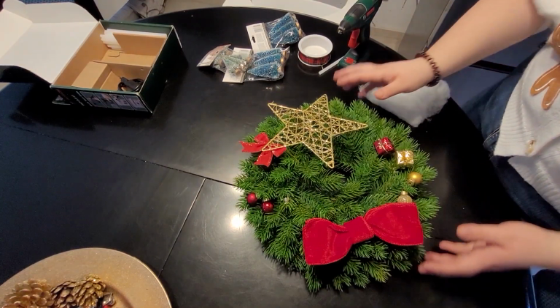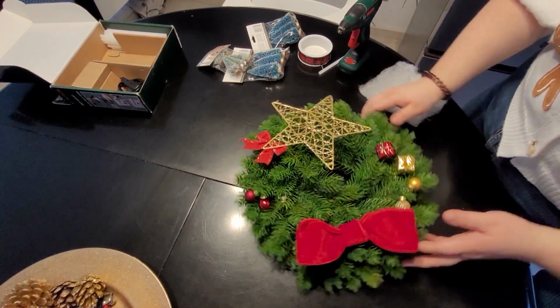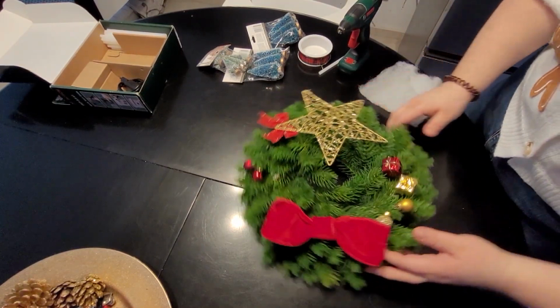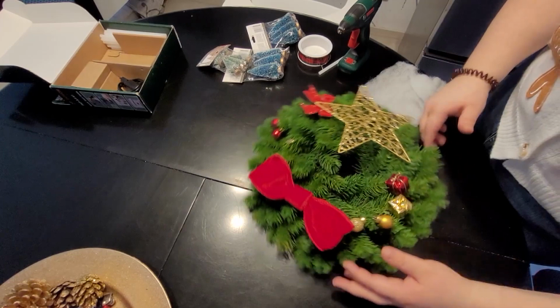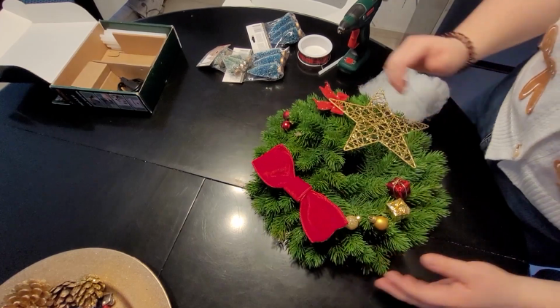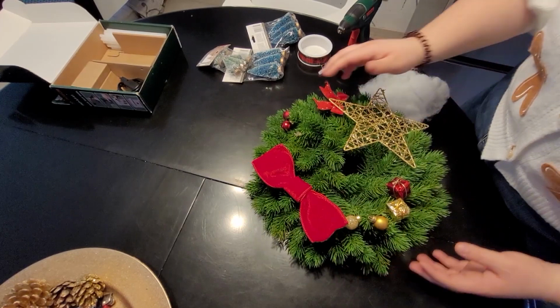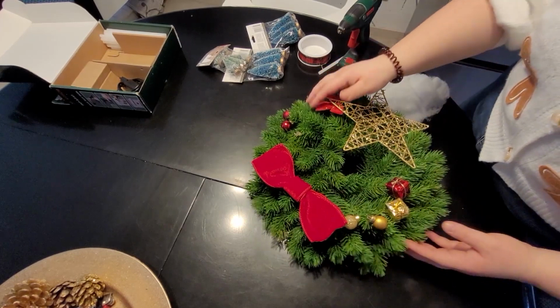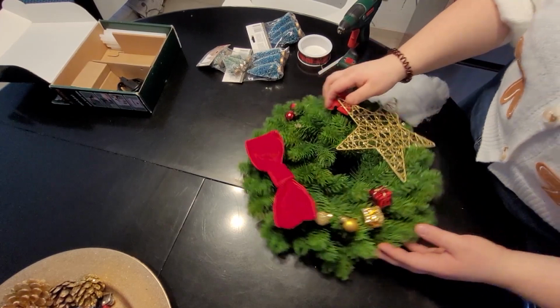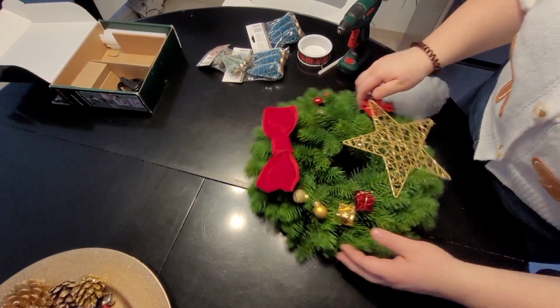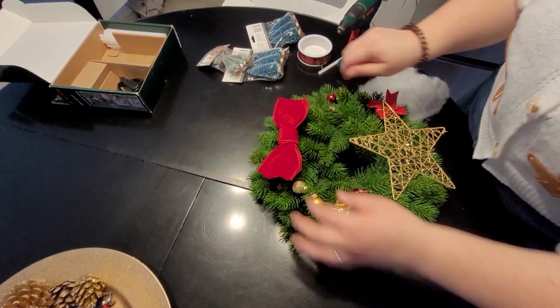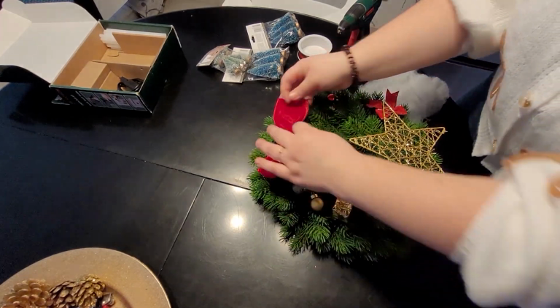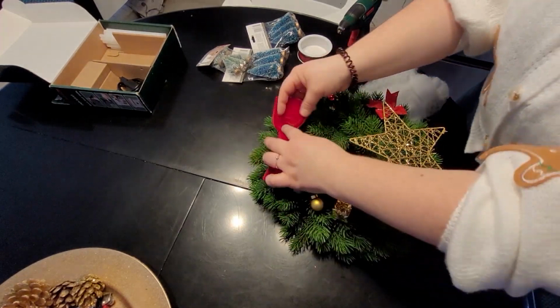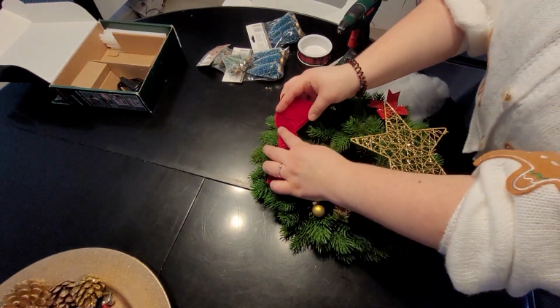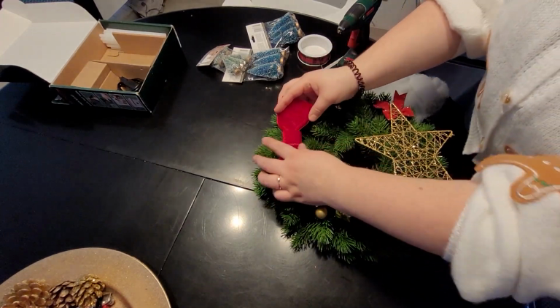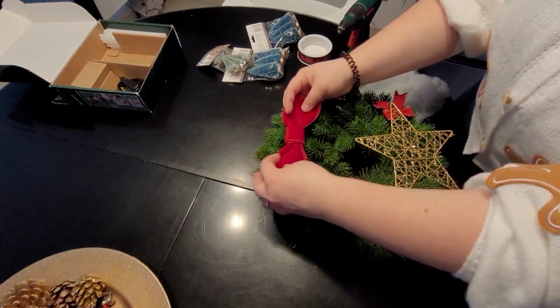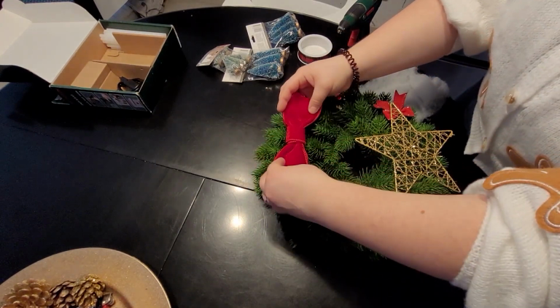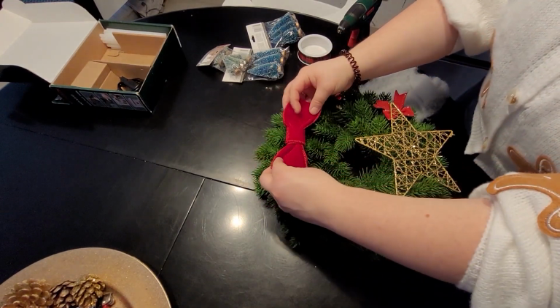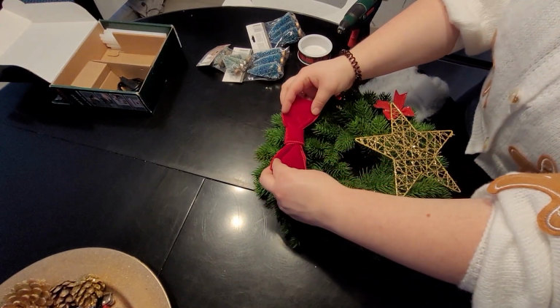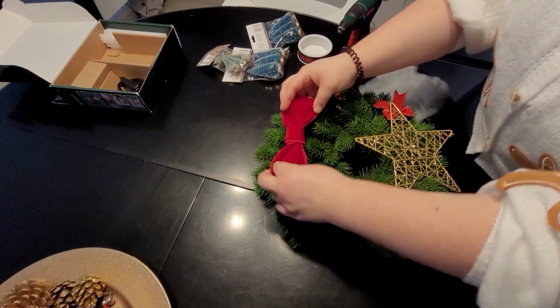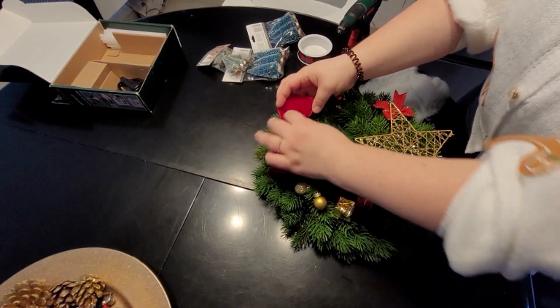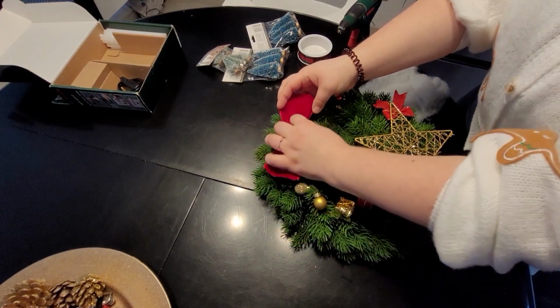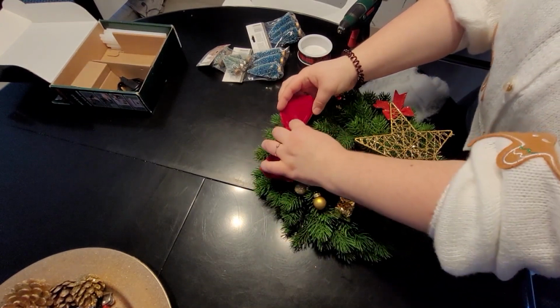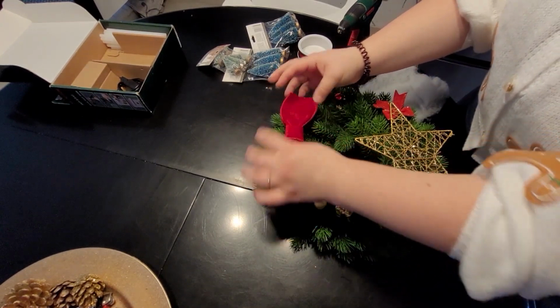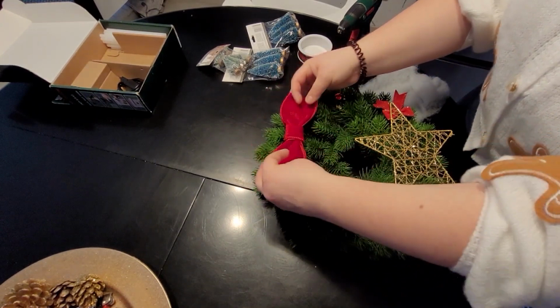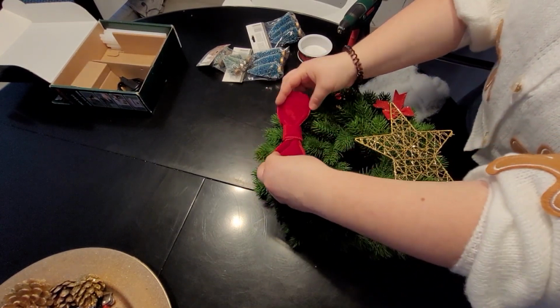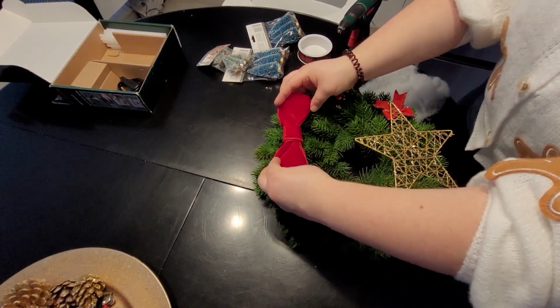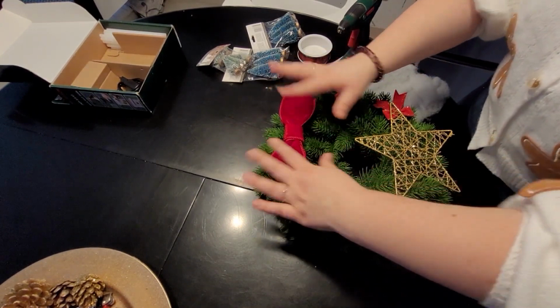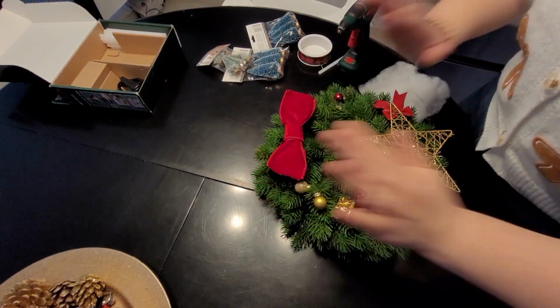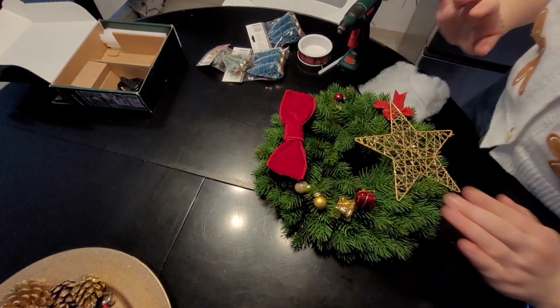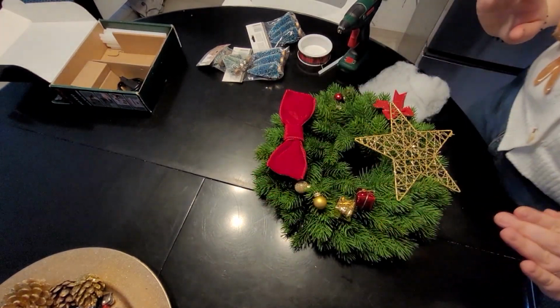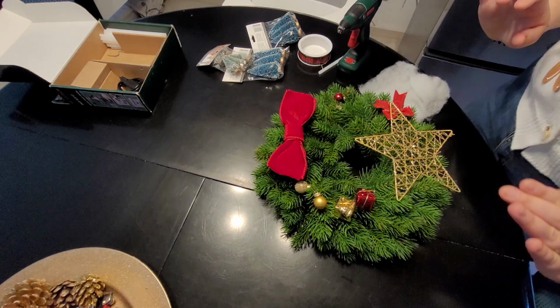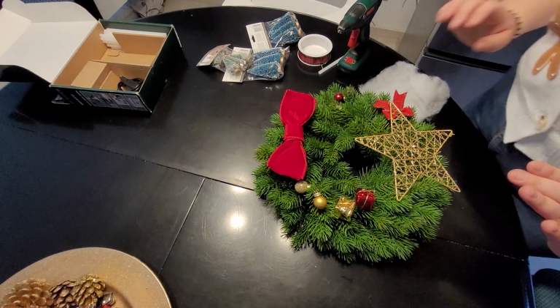I think I'm going to turn the wreath around so that this one is the upper part, maybe. I'm not sure — it seems like it has already lost something.